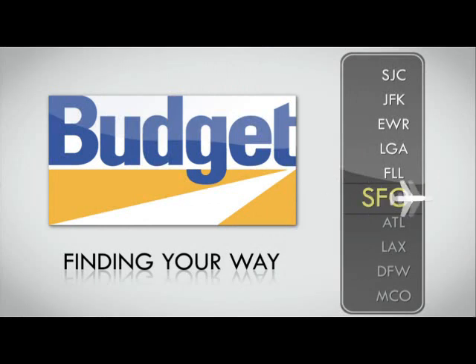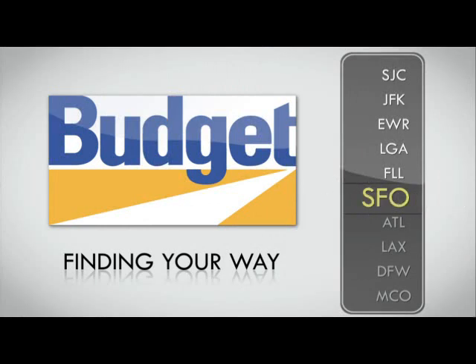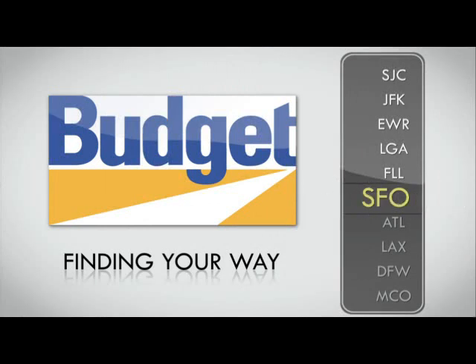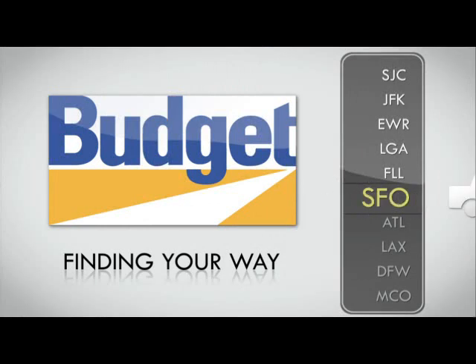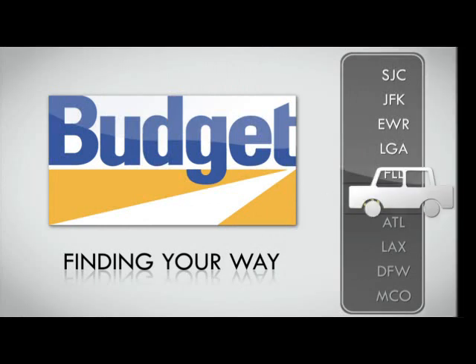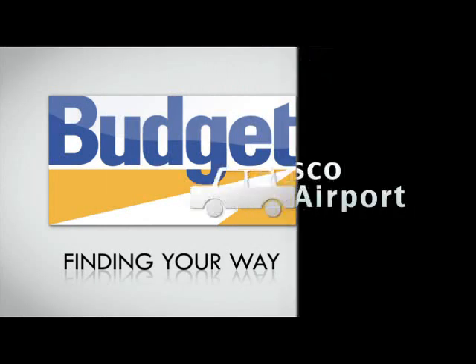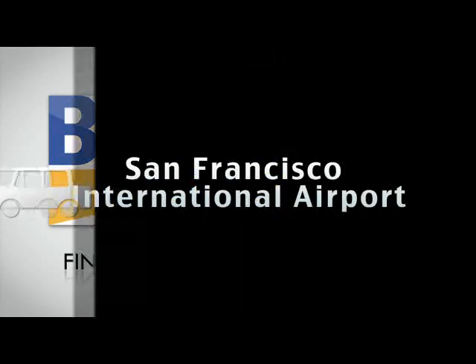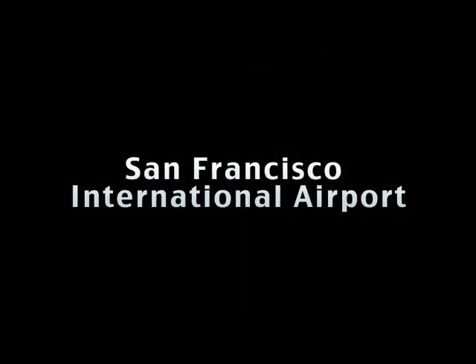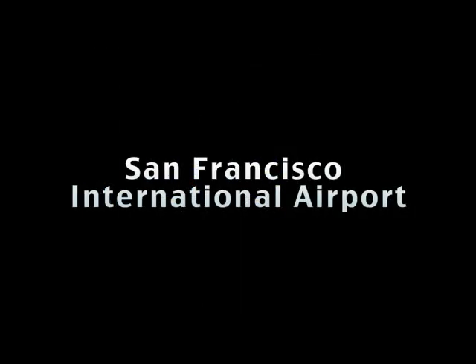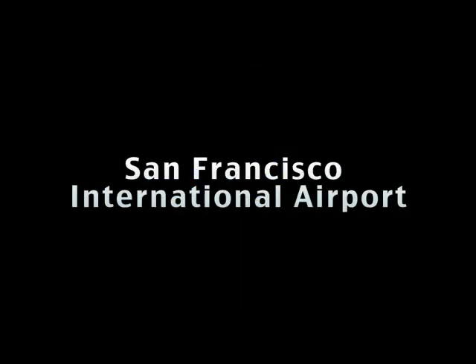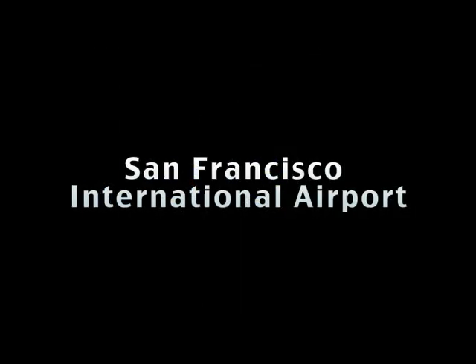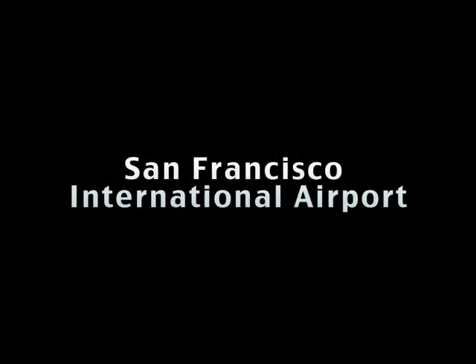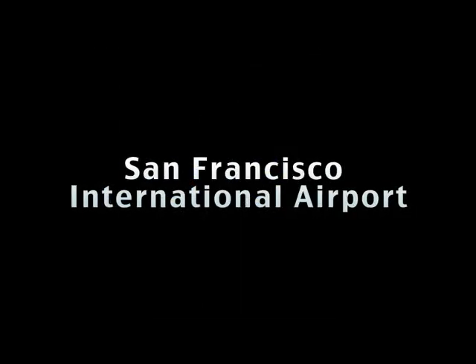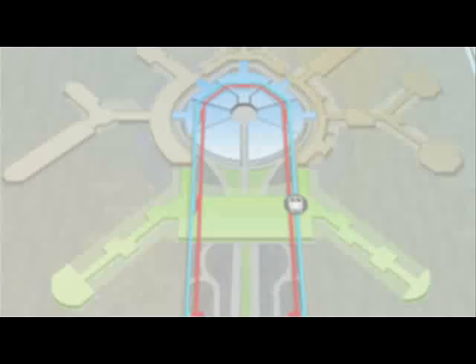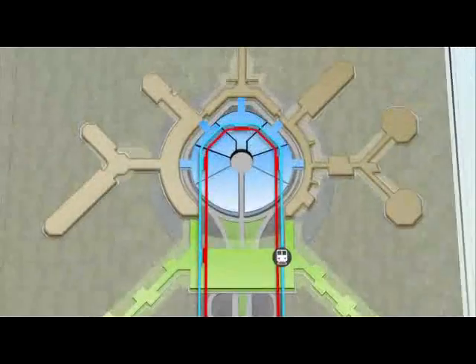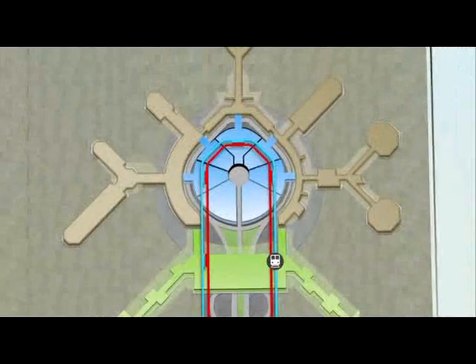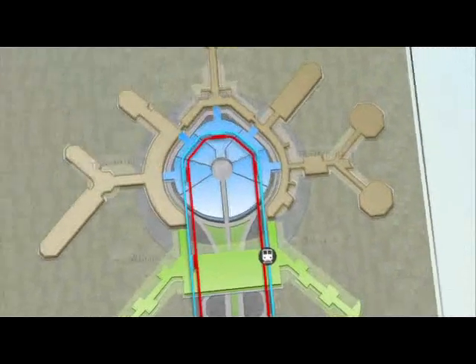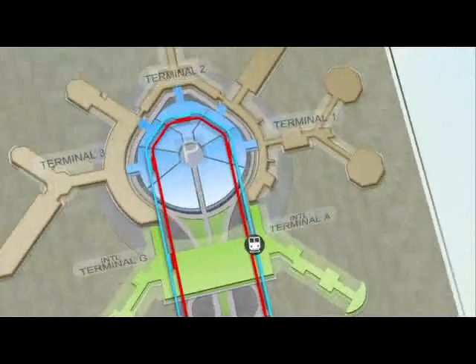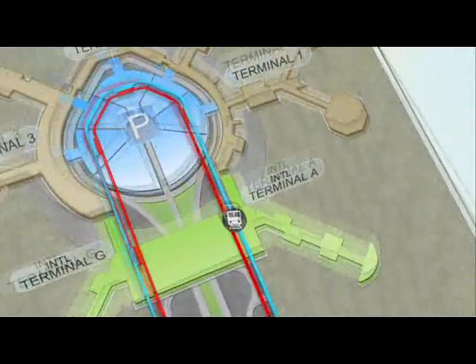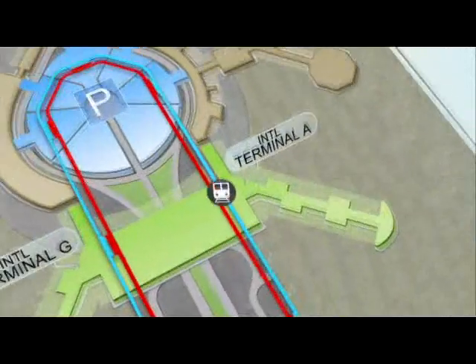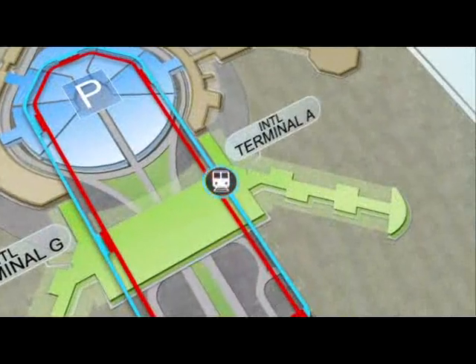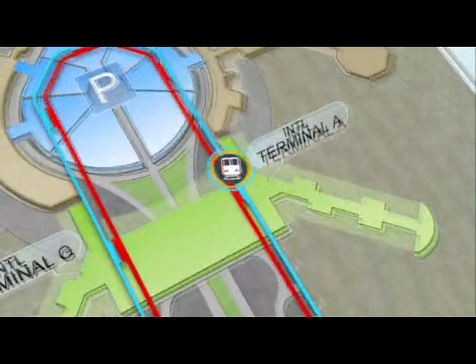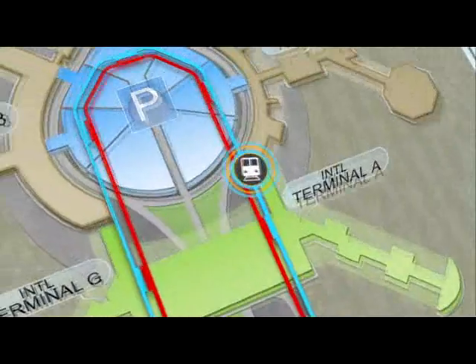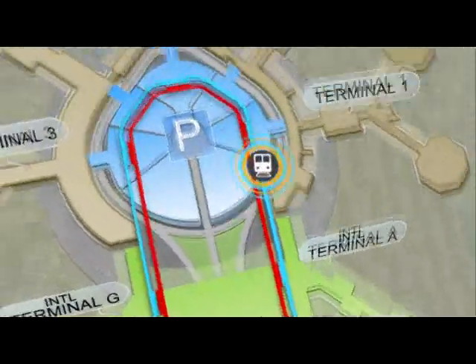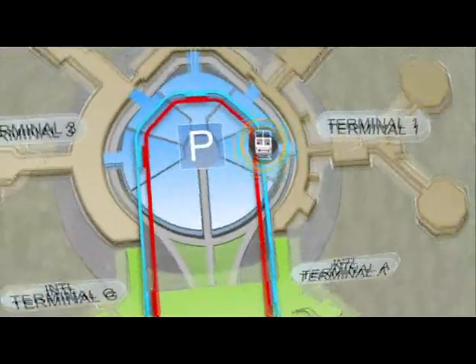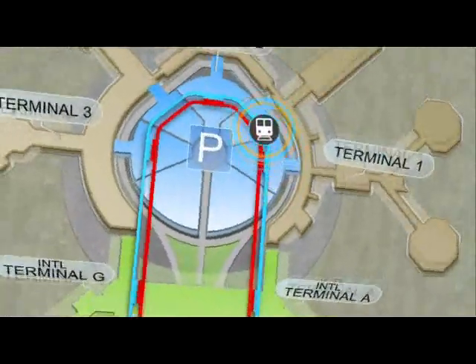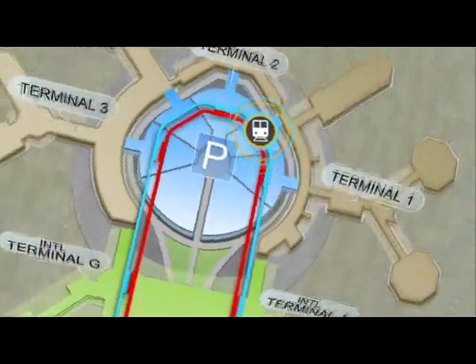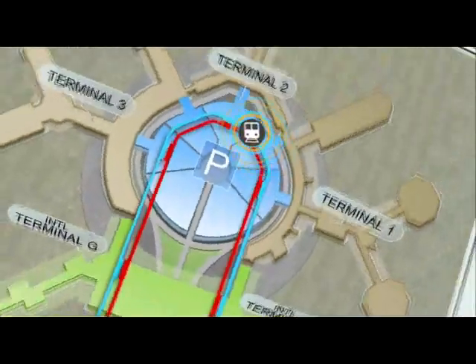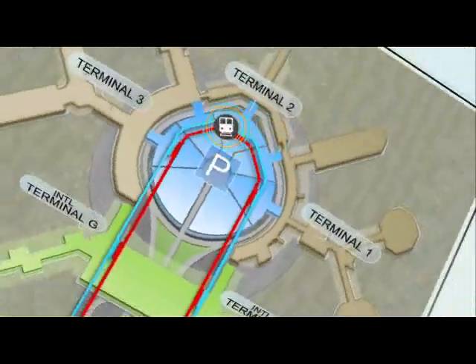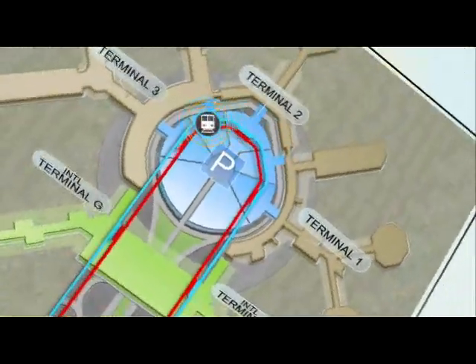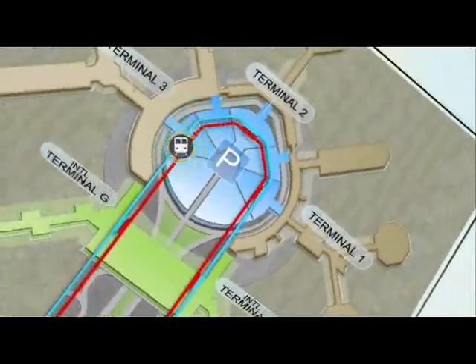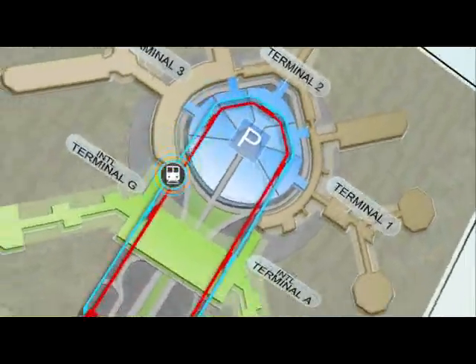Welcome to San Francisco International Airport. This is a map of the airport with international and domestic terminals.